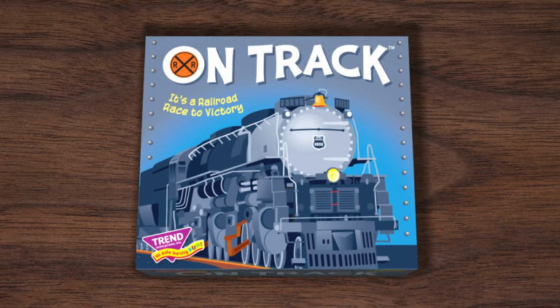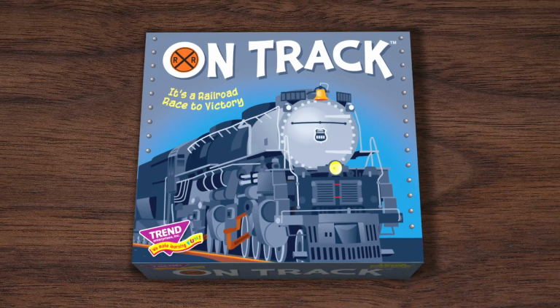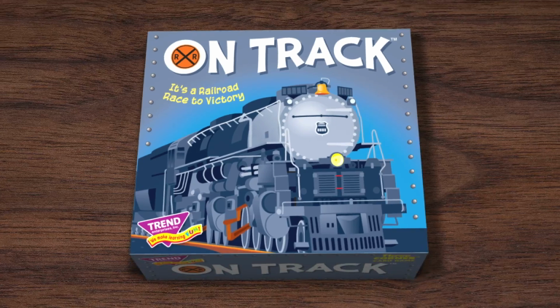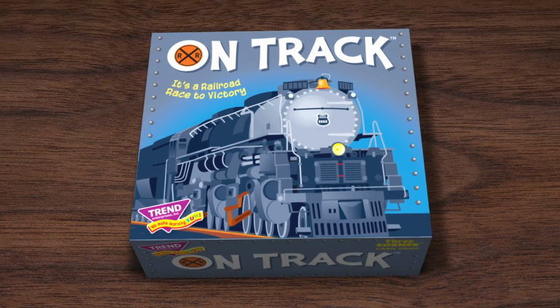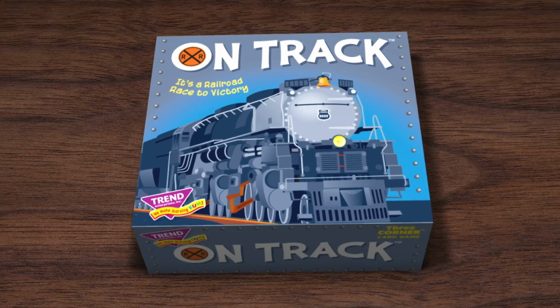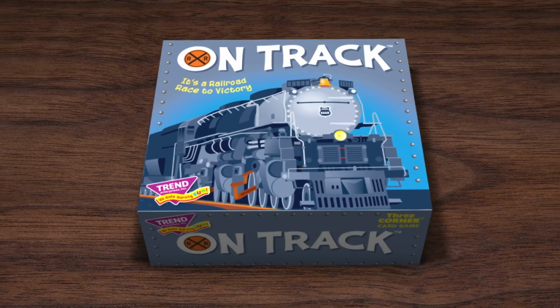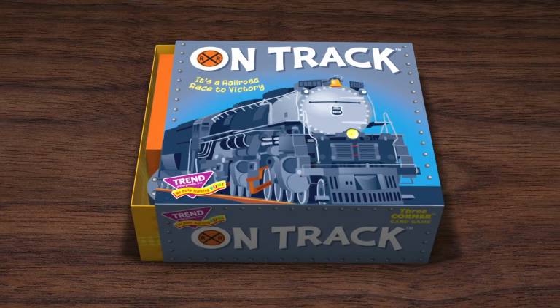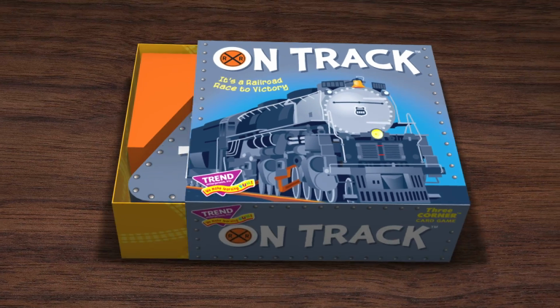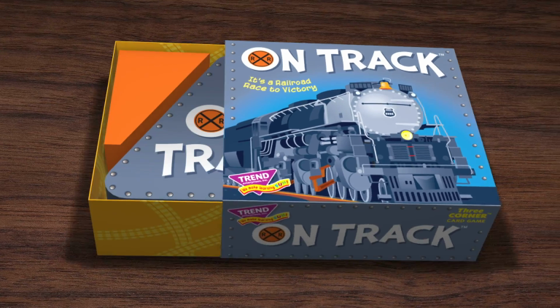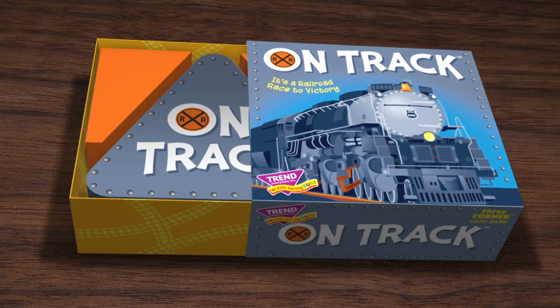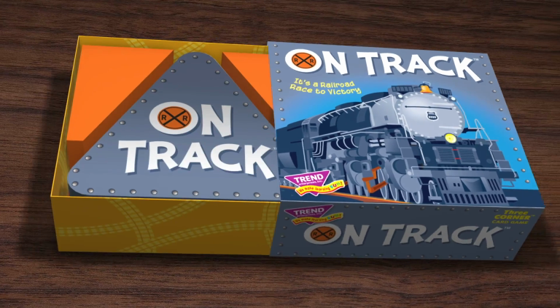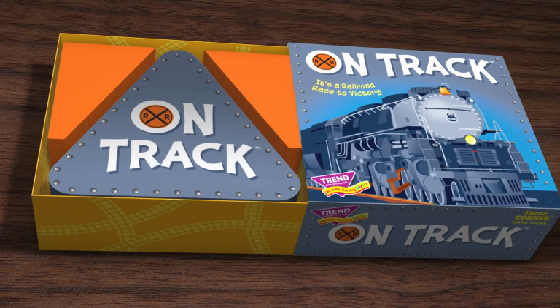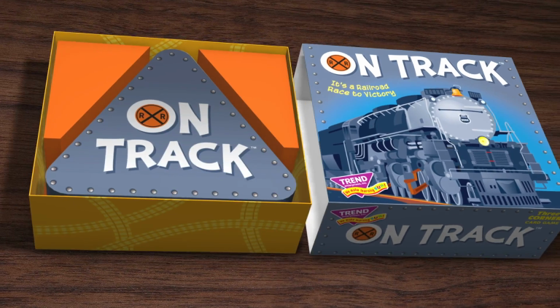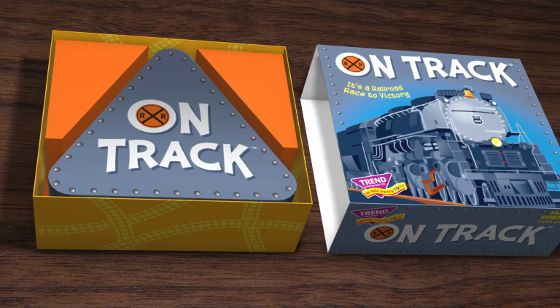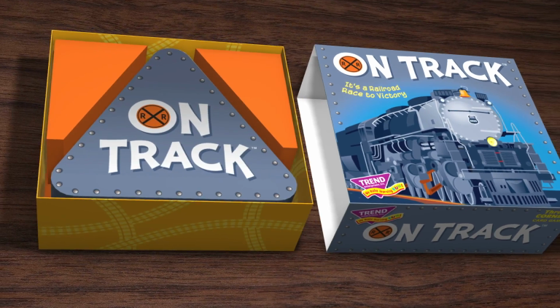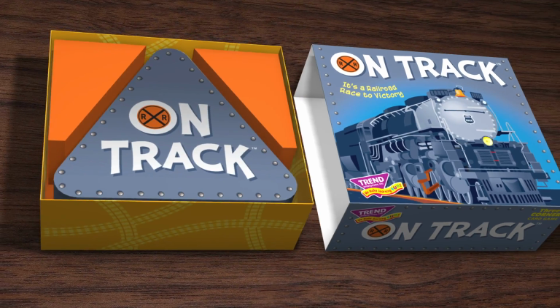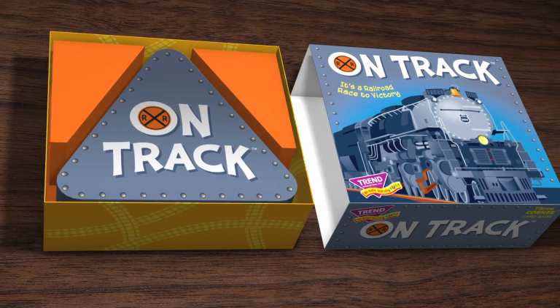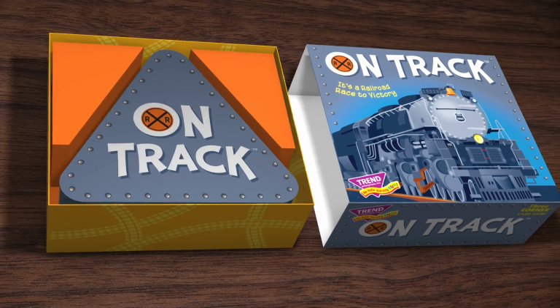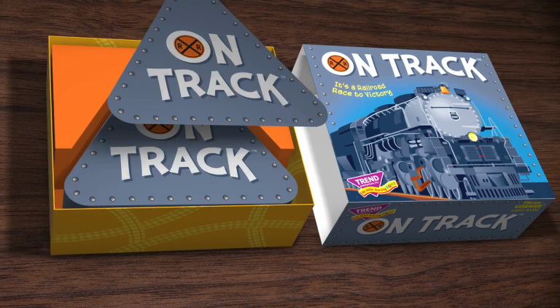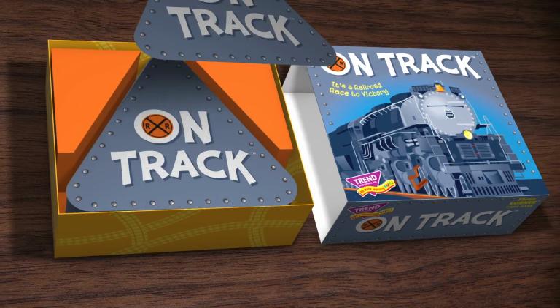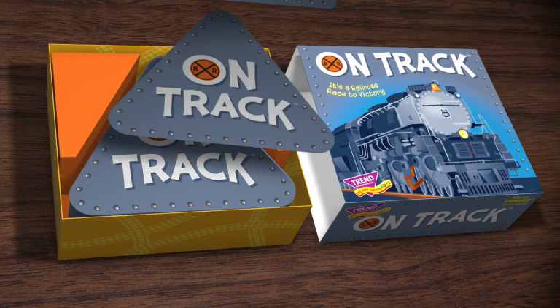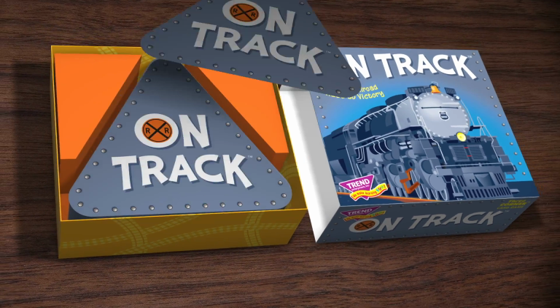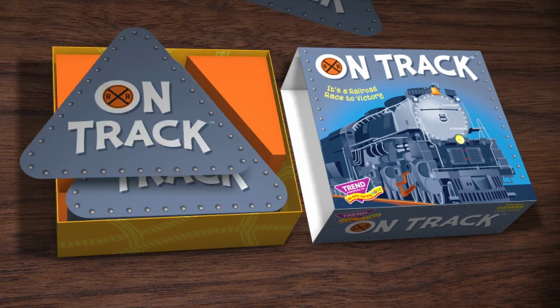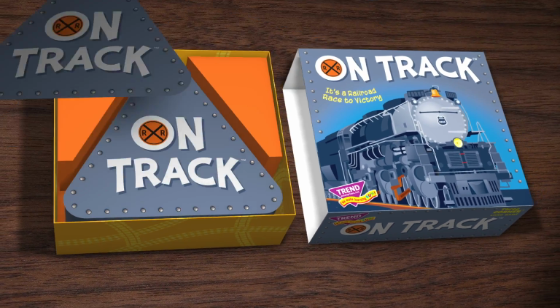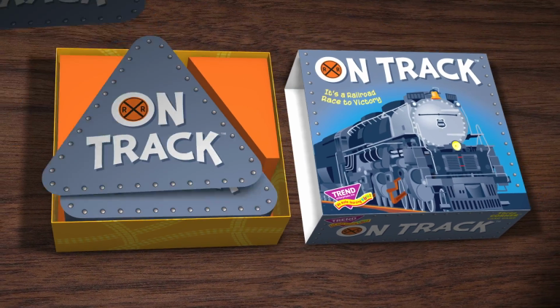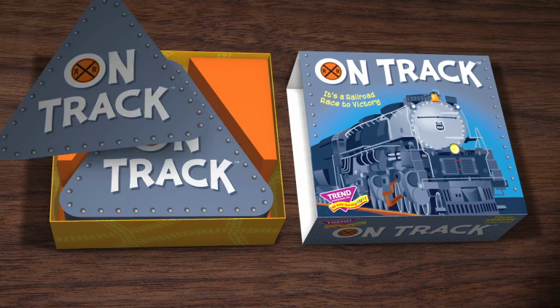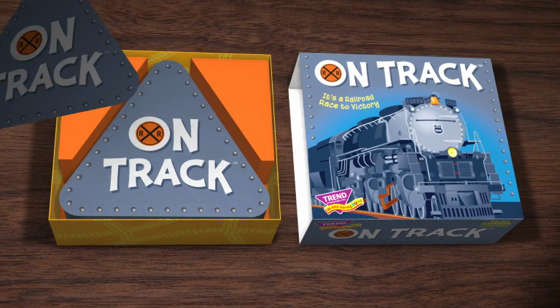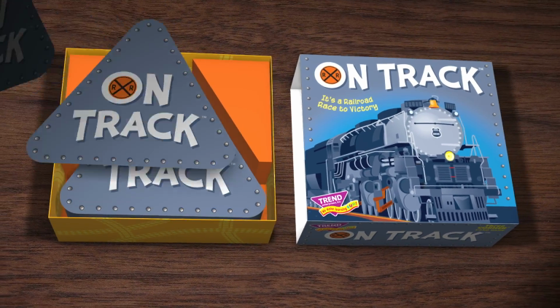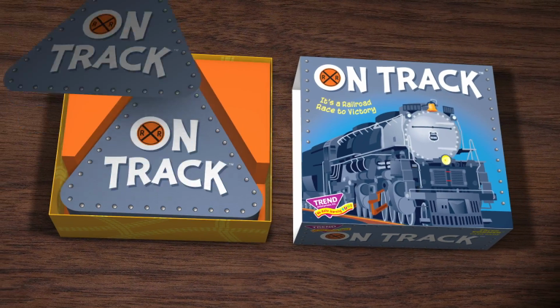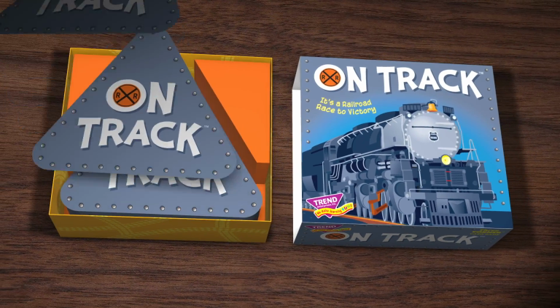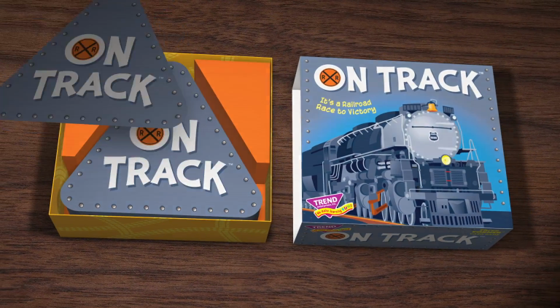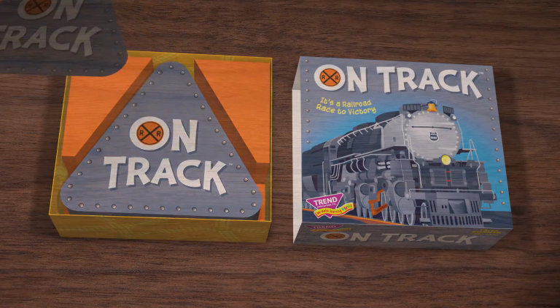All aboard for On Track! It's a Railroad Race to Victory card game.